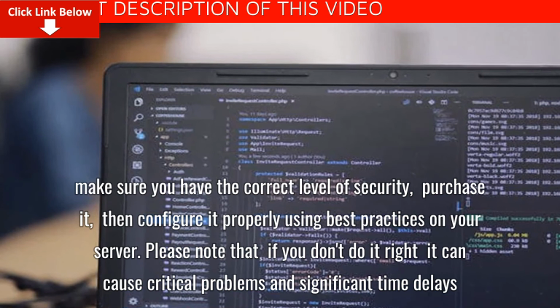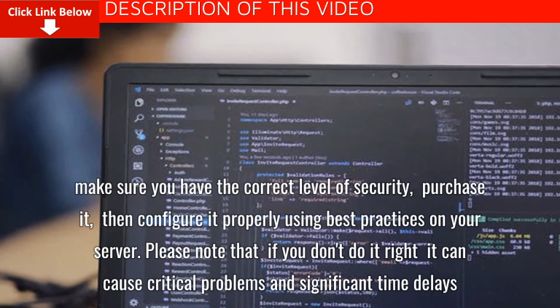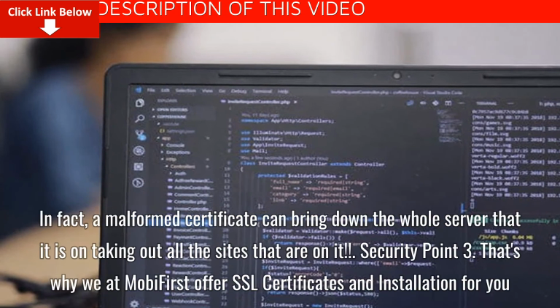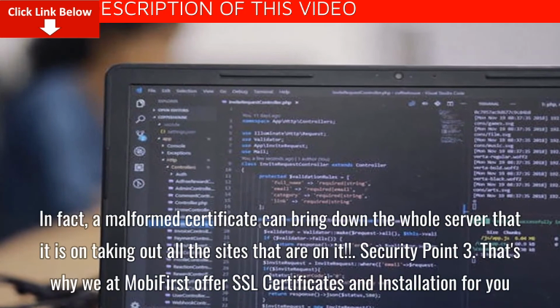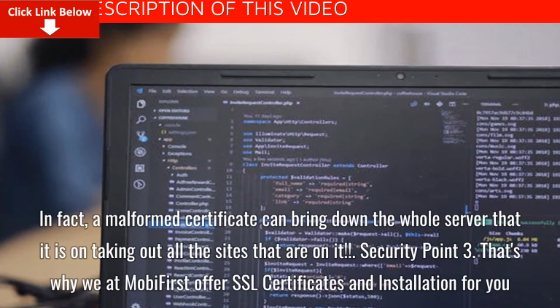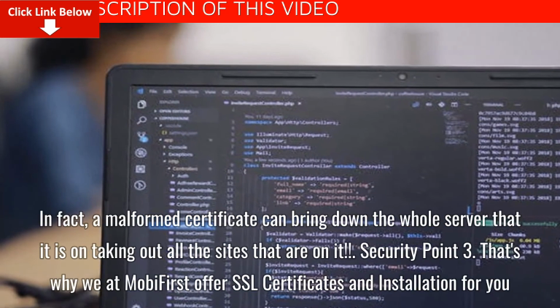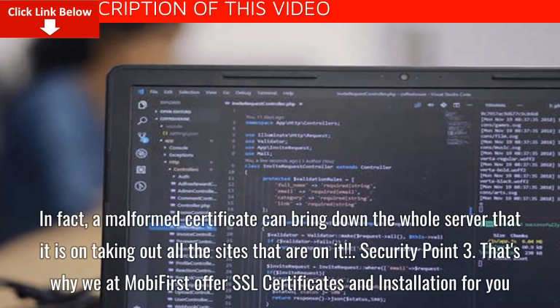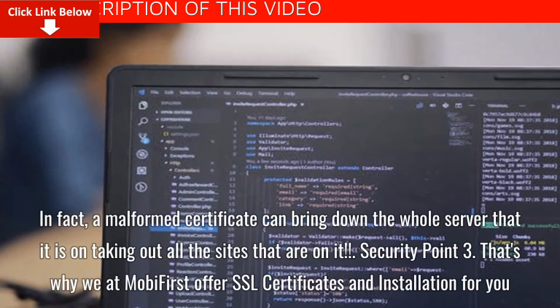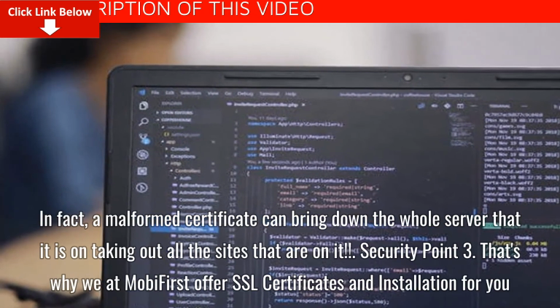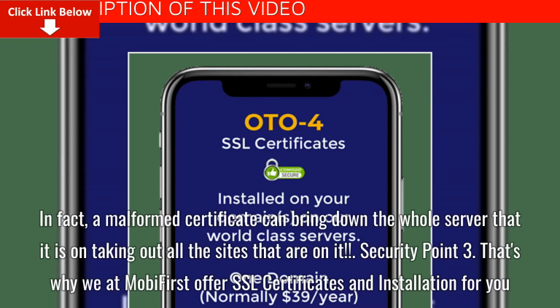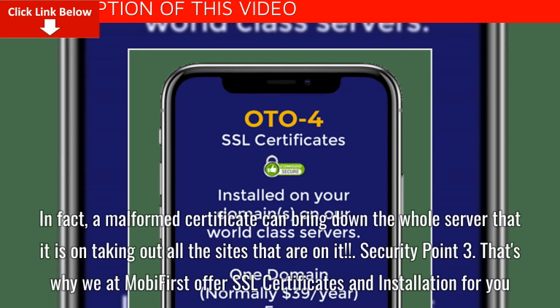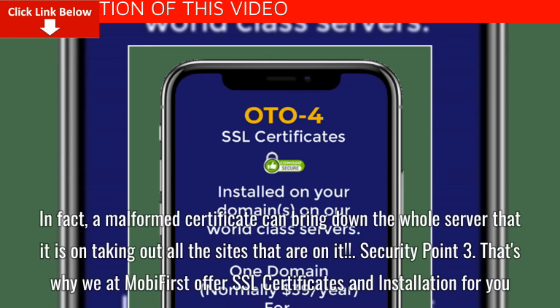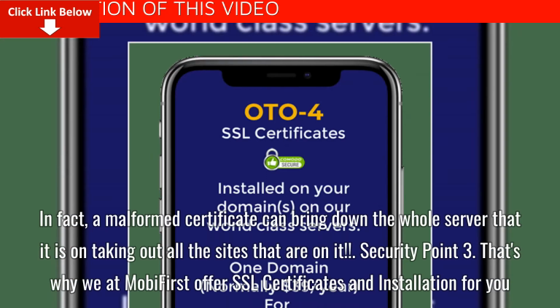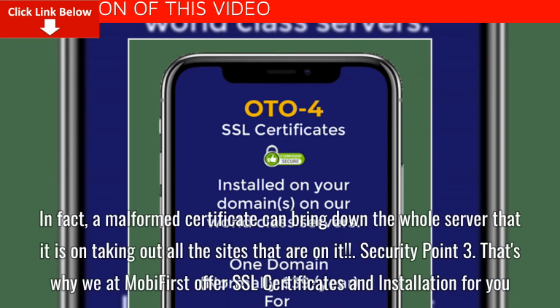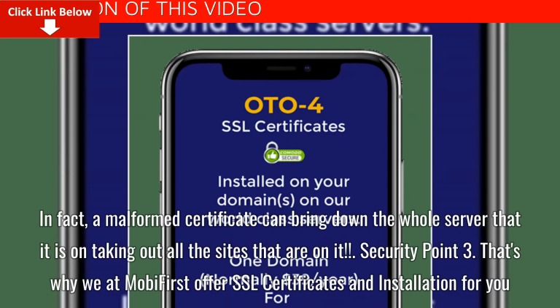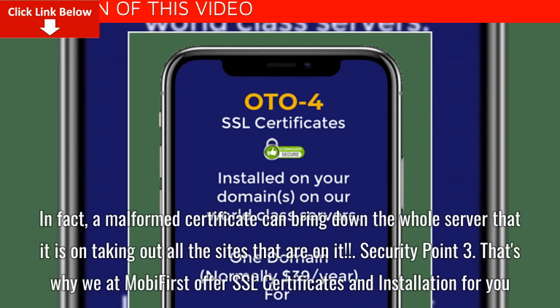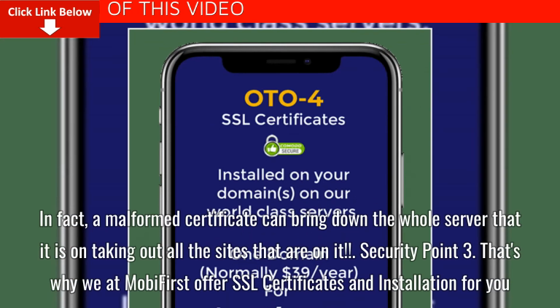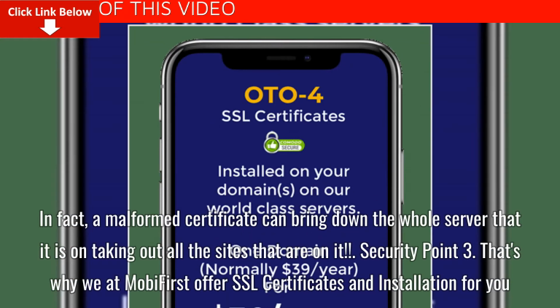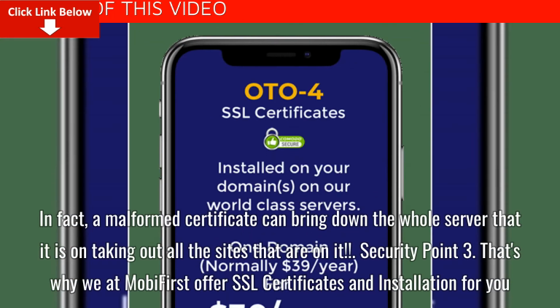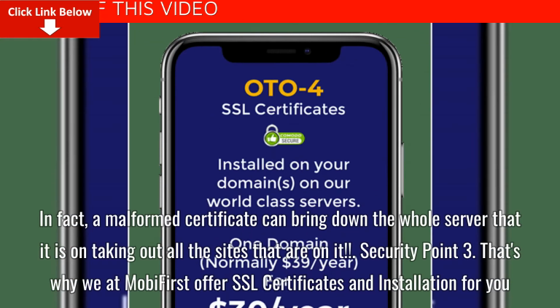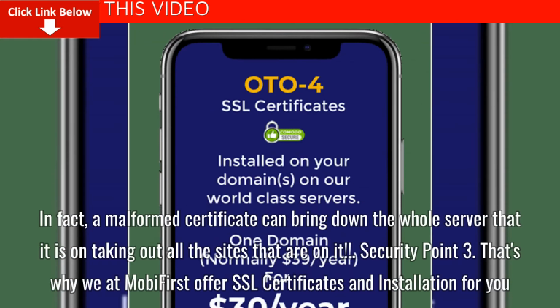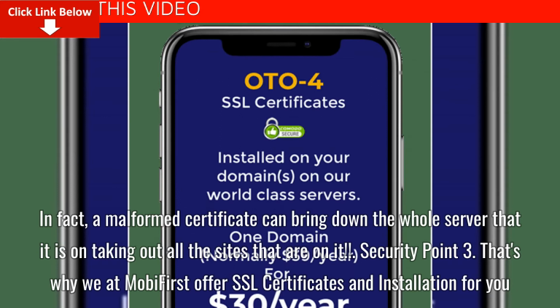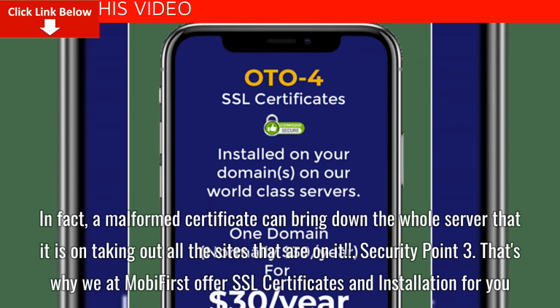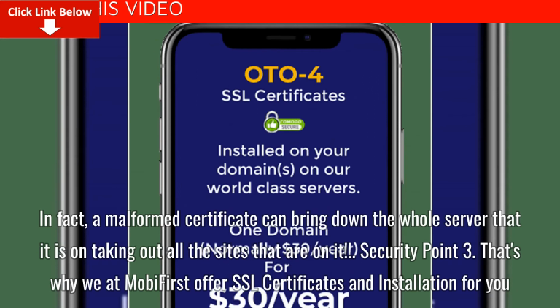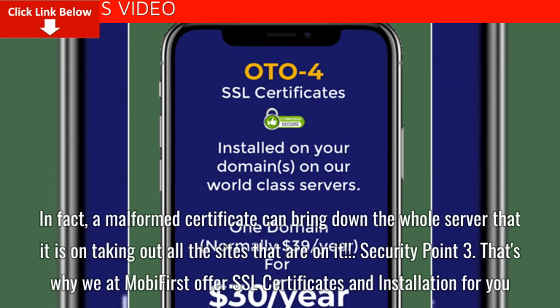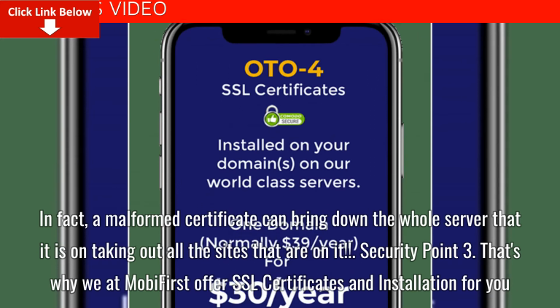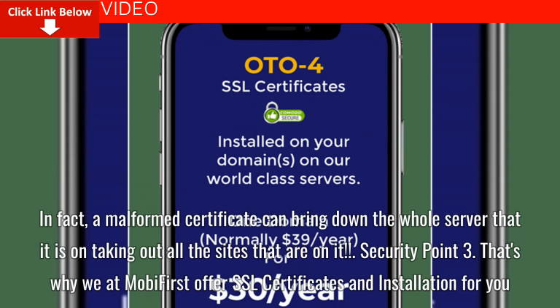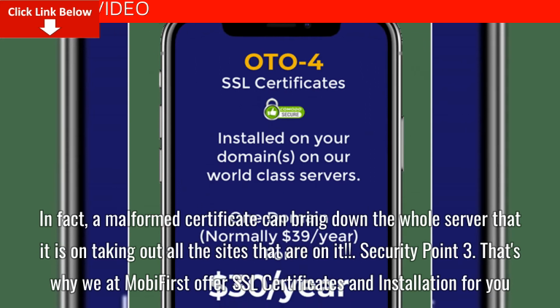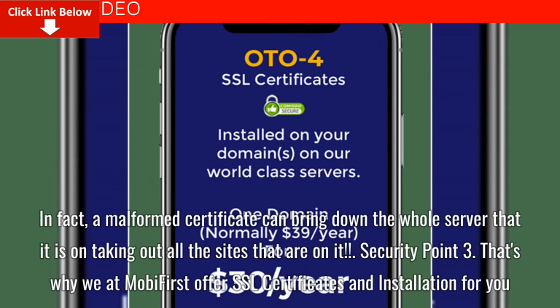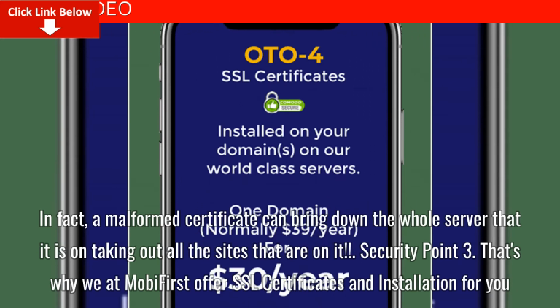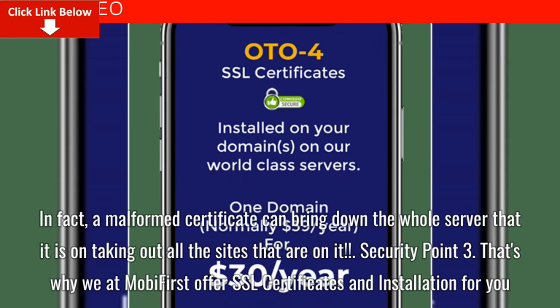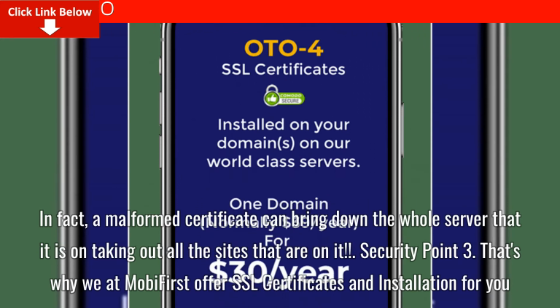In fact, a malformed certificate can bring down the whole server that it is on, taking out all the sites that are on it.